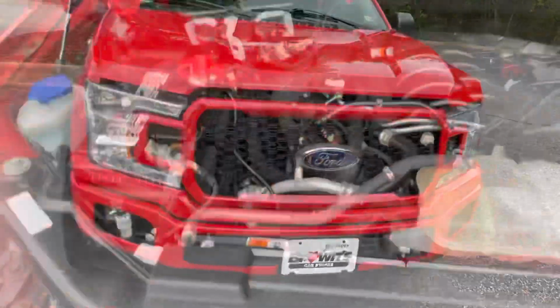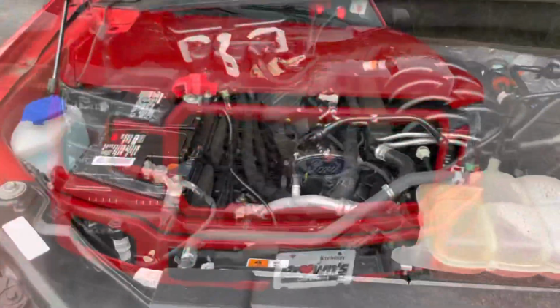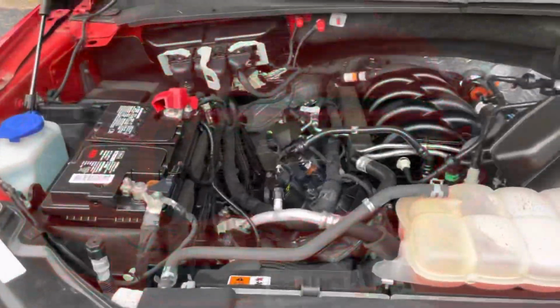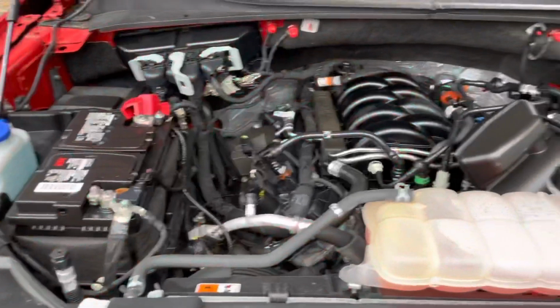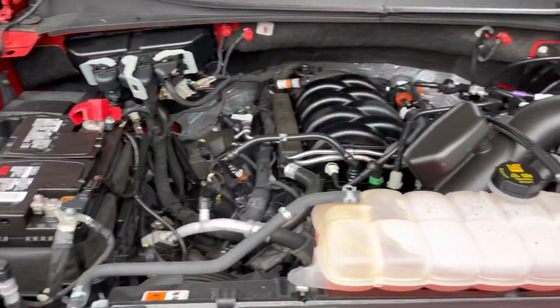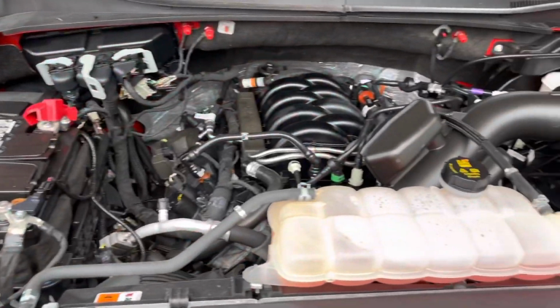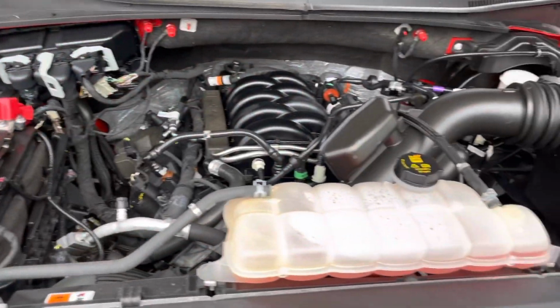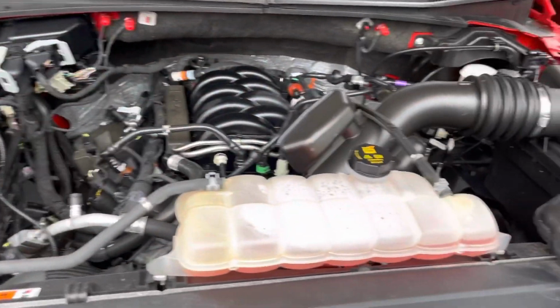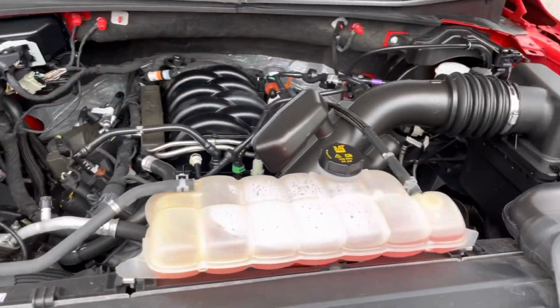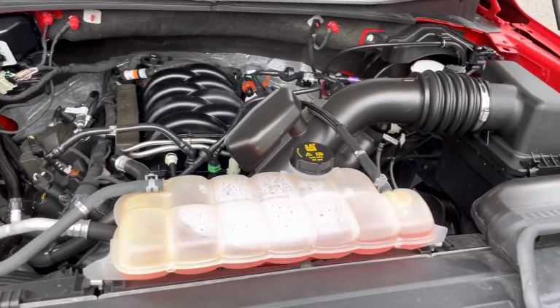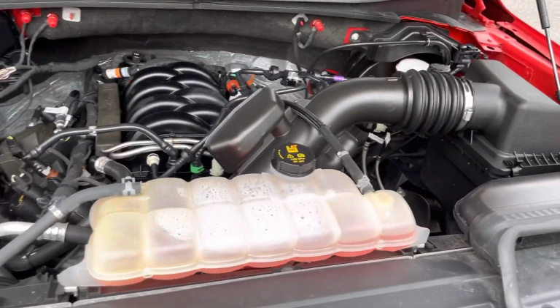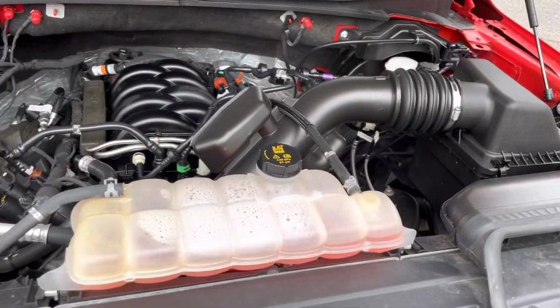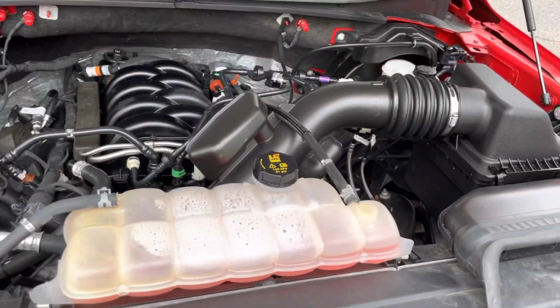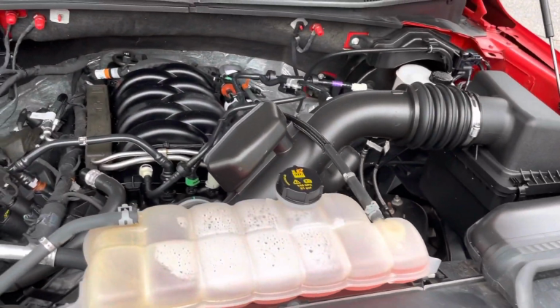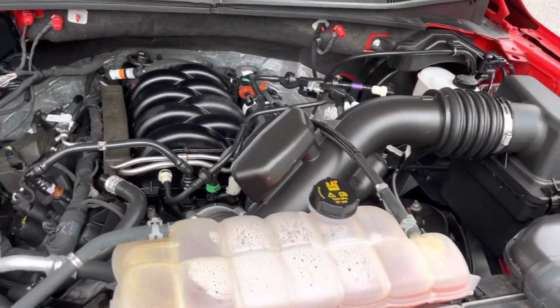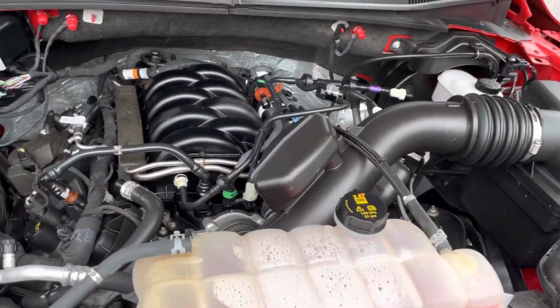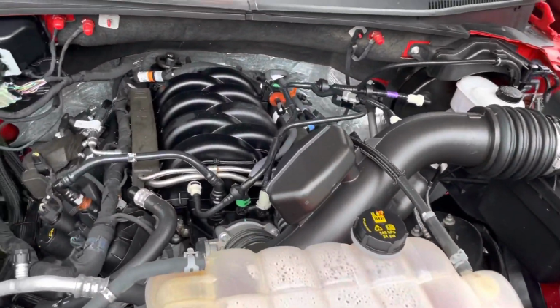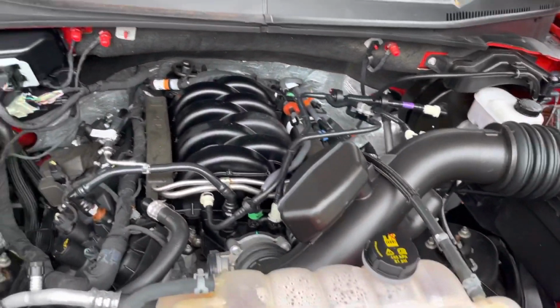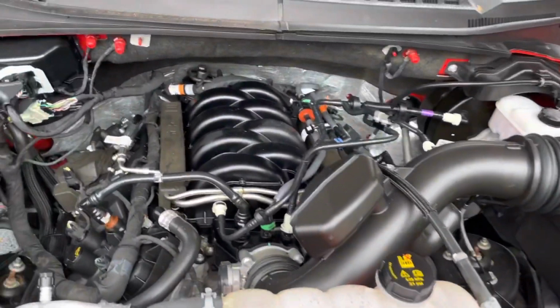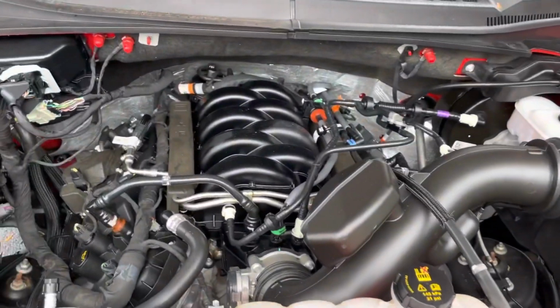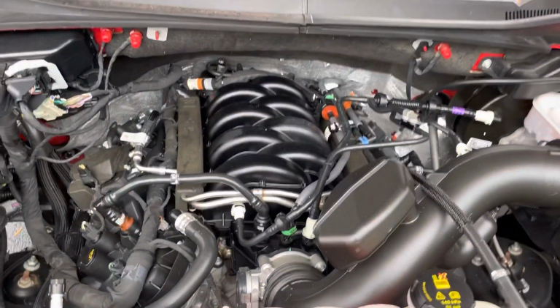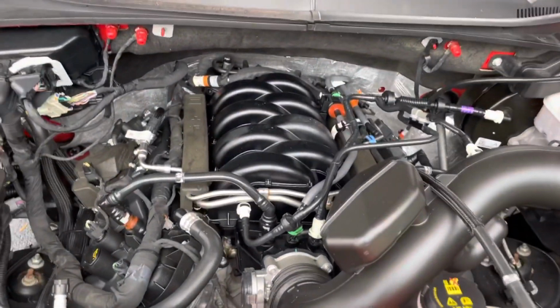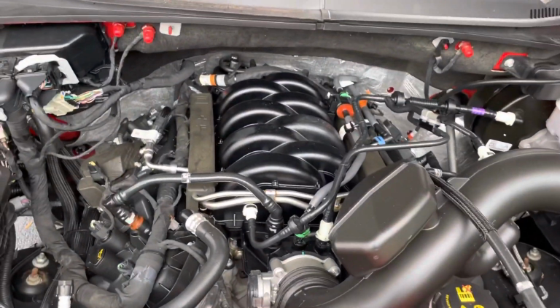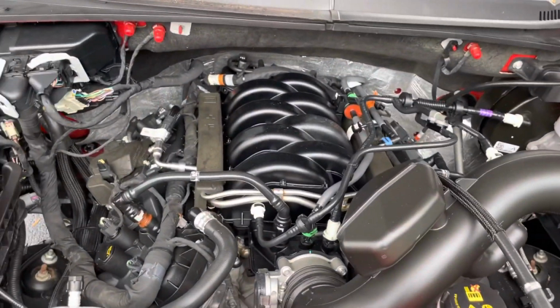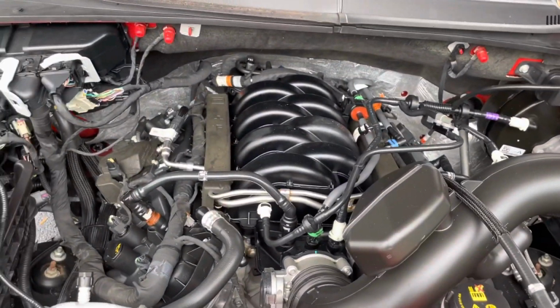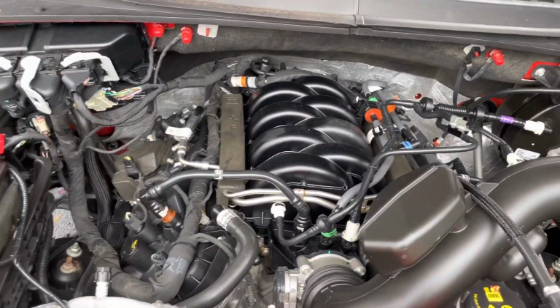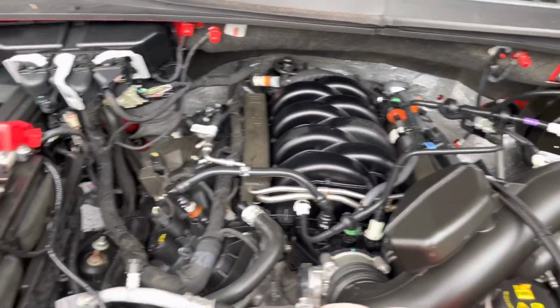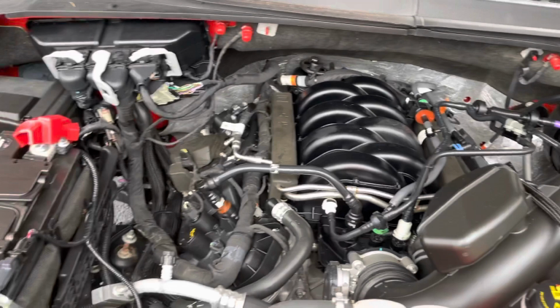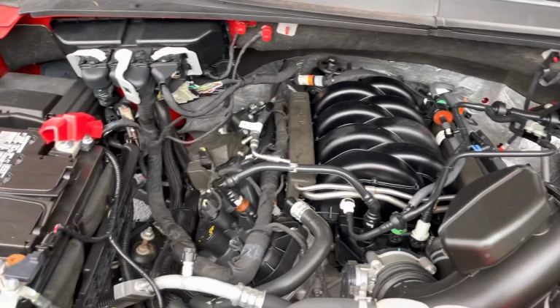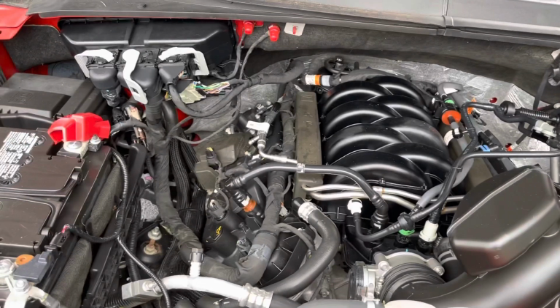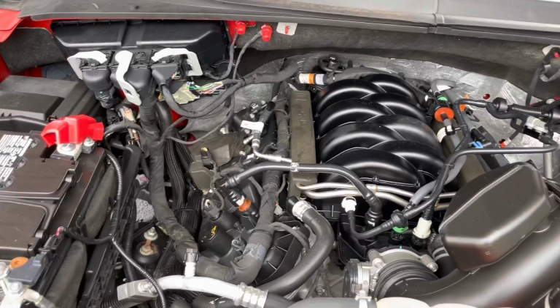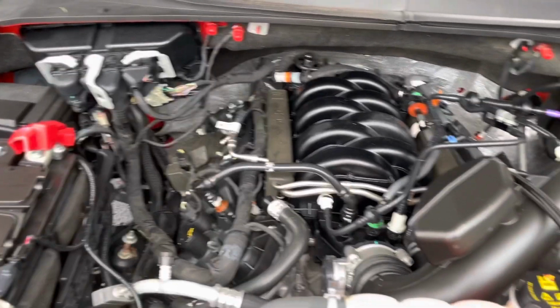Underneath the hood you're gonna see the engine compartment. You're also gonna see a V8 engine under there.